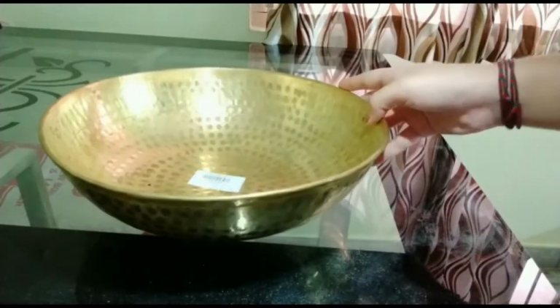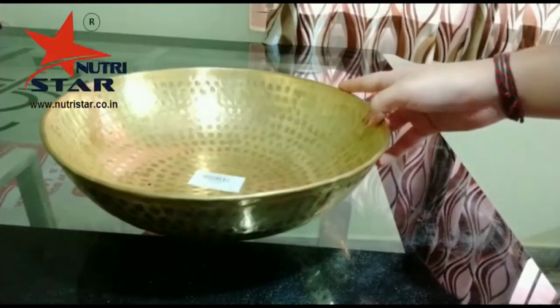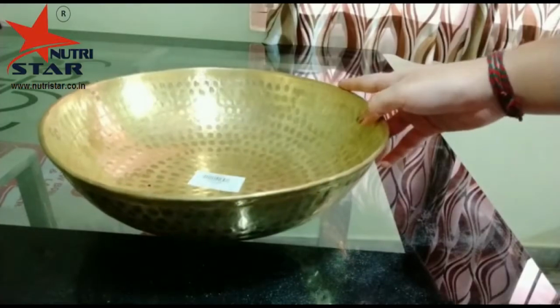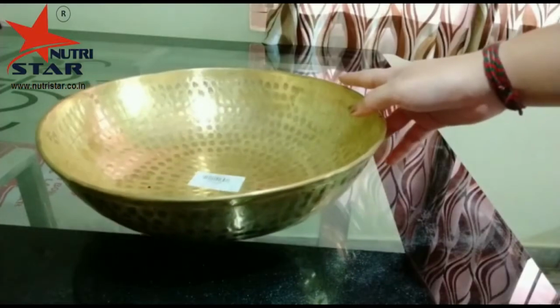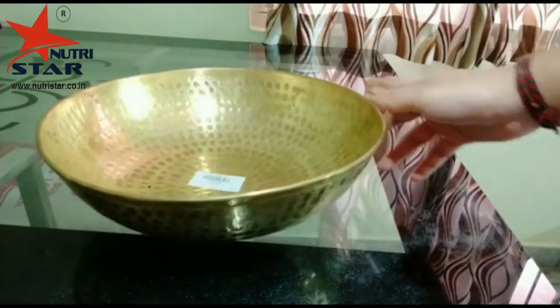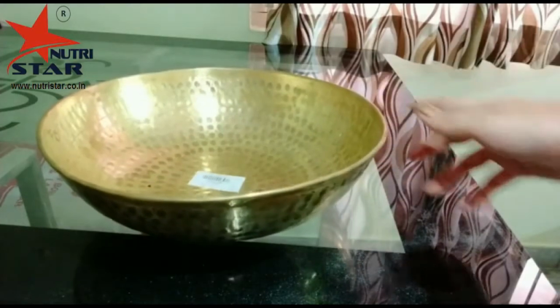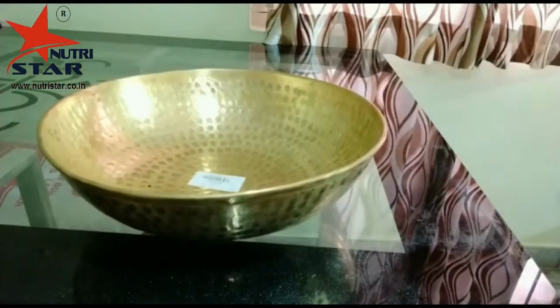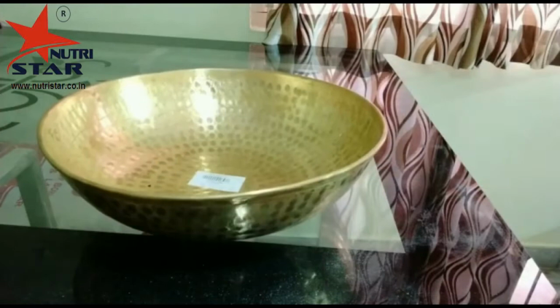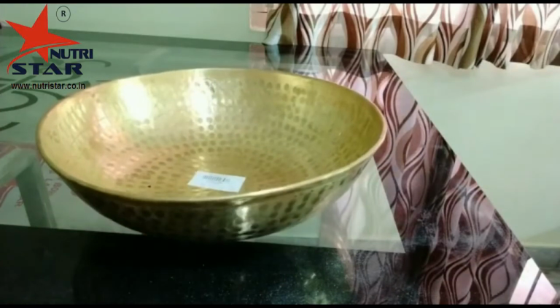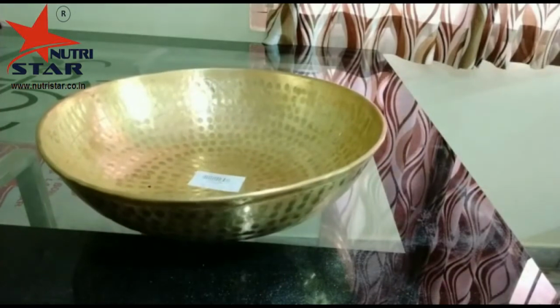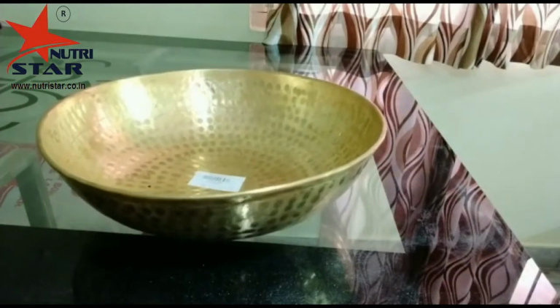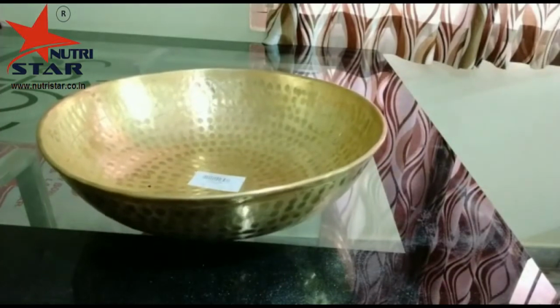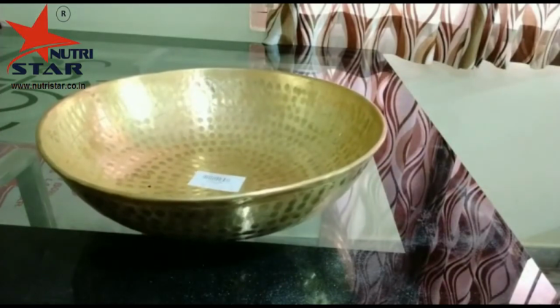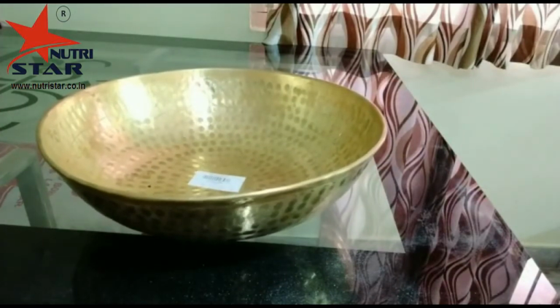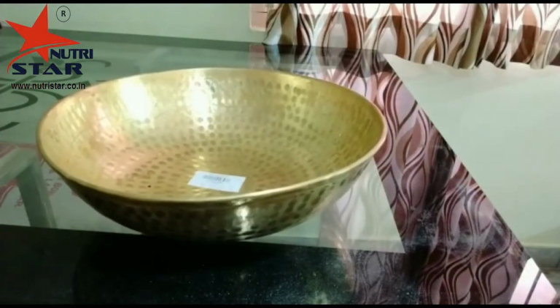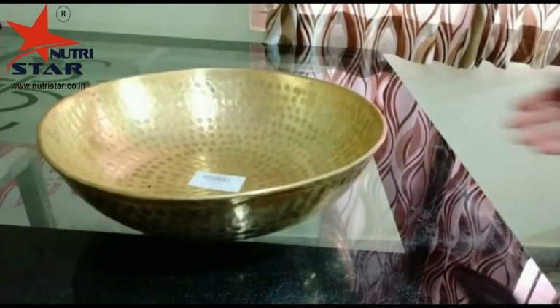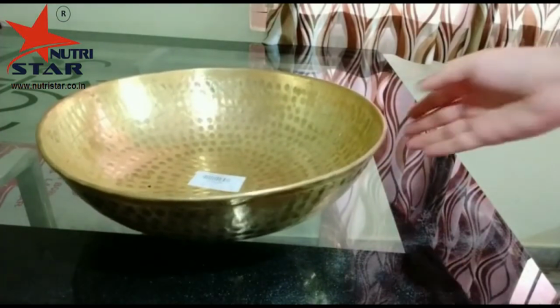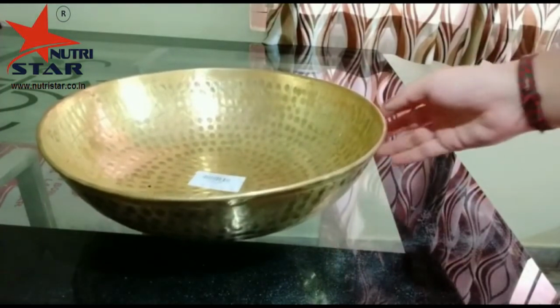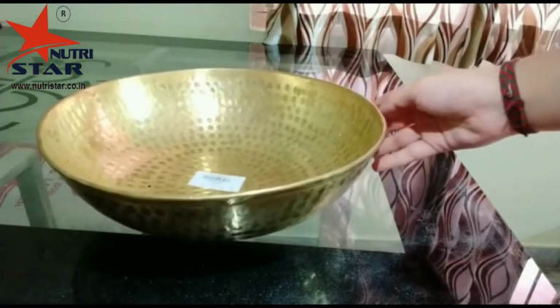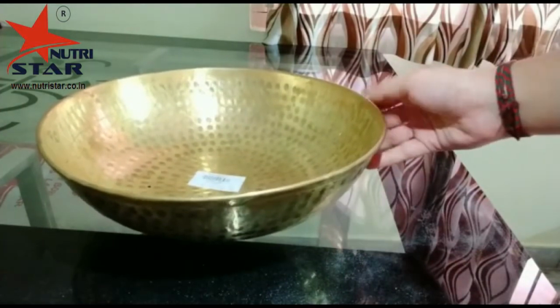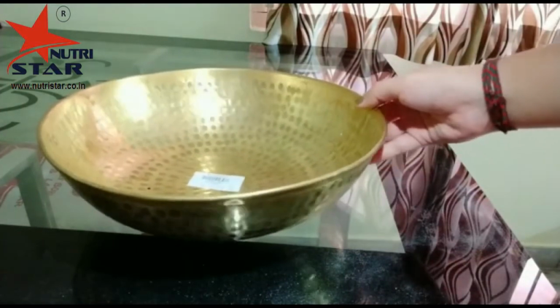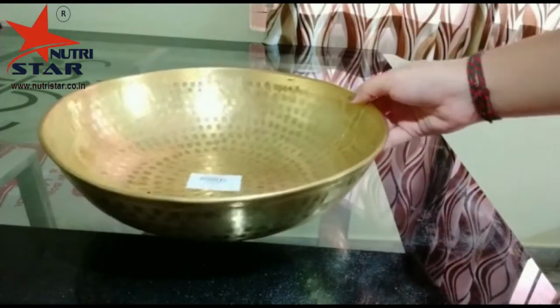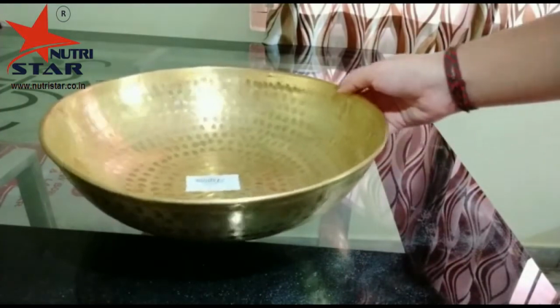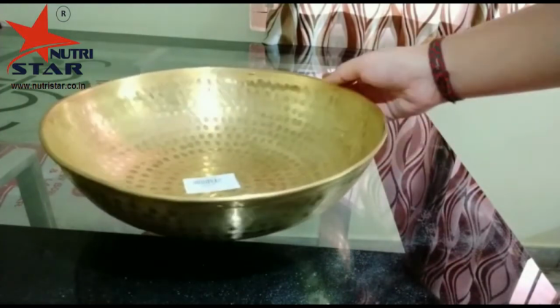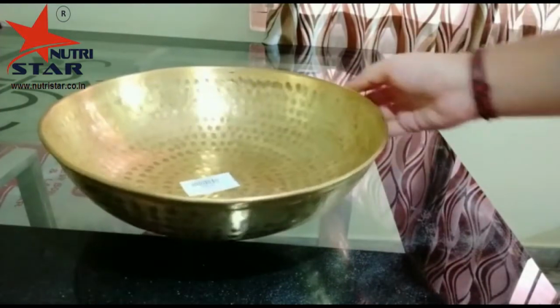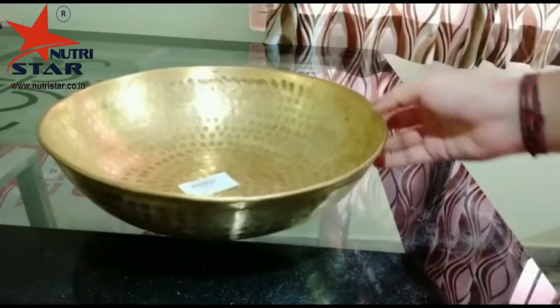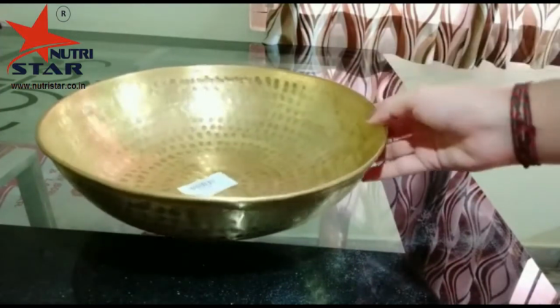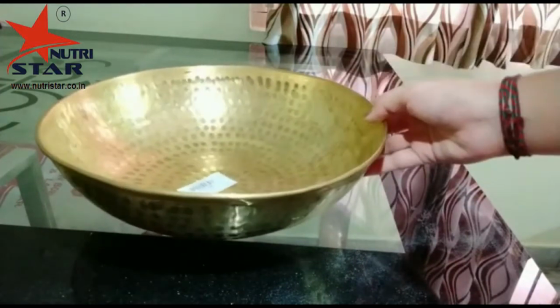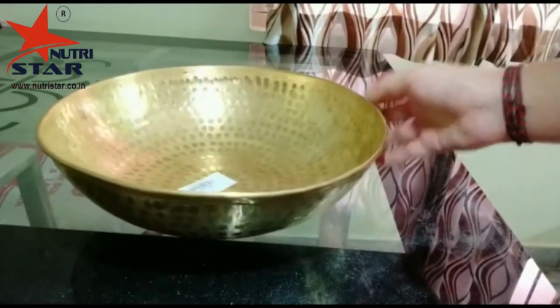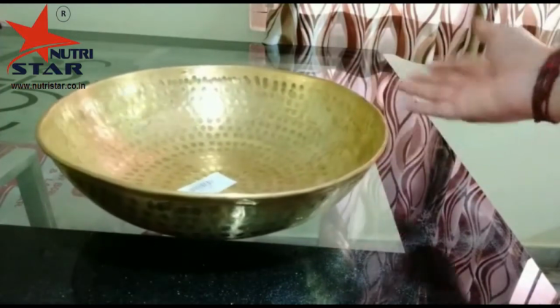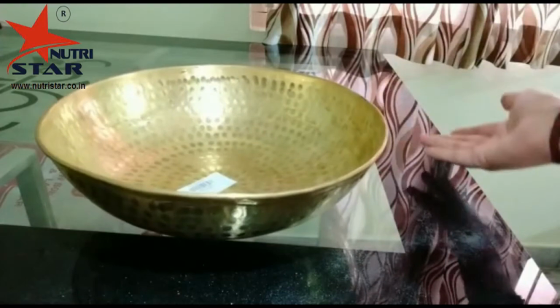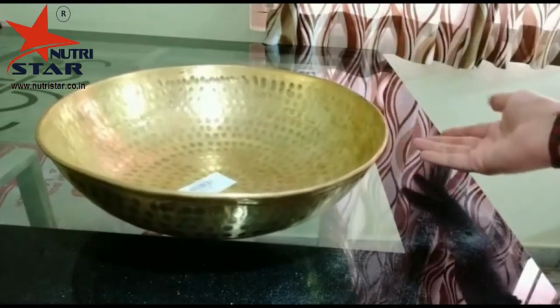Hello friends, welcome back to our channel NutriStar. Today we are here with a product that will simplify your household work.